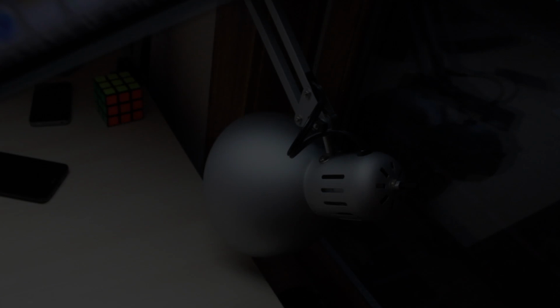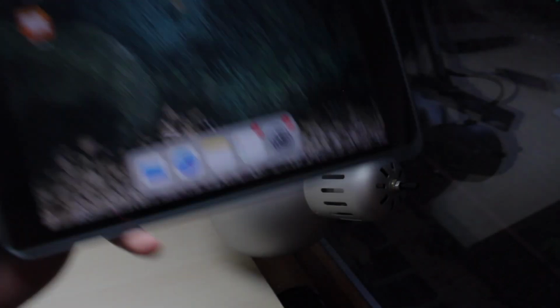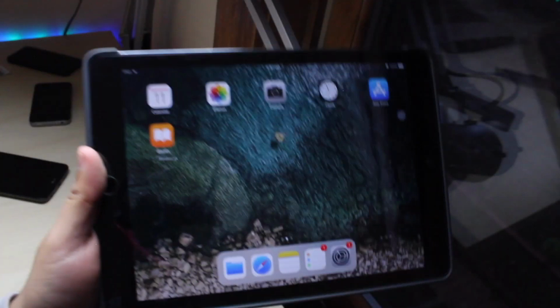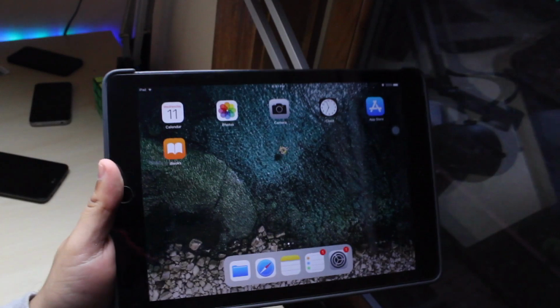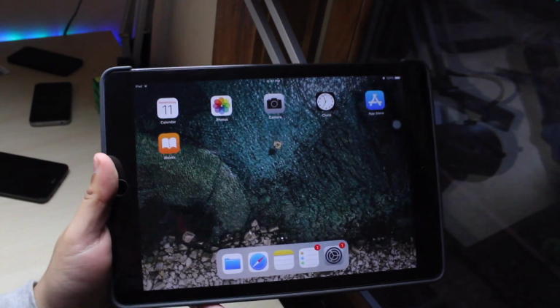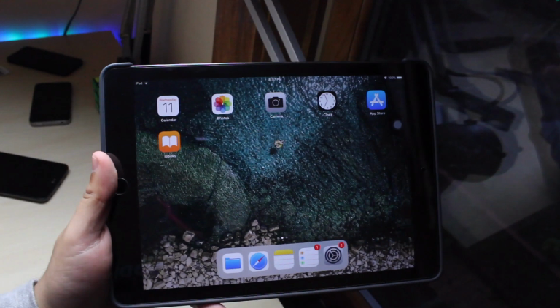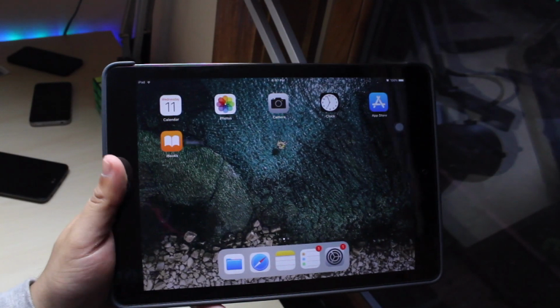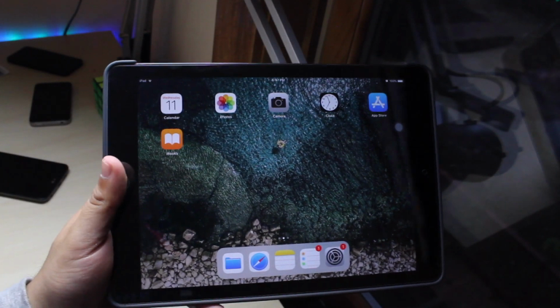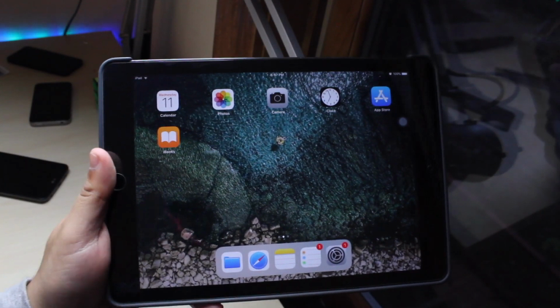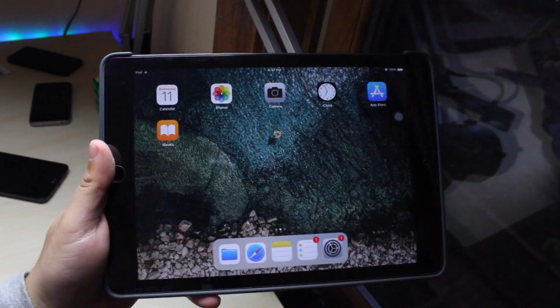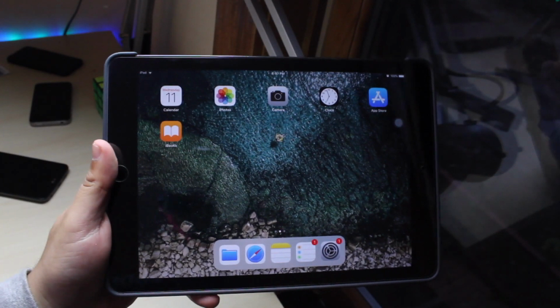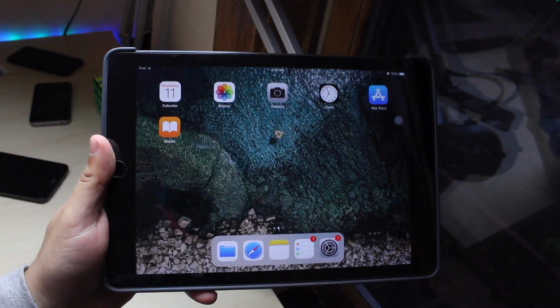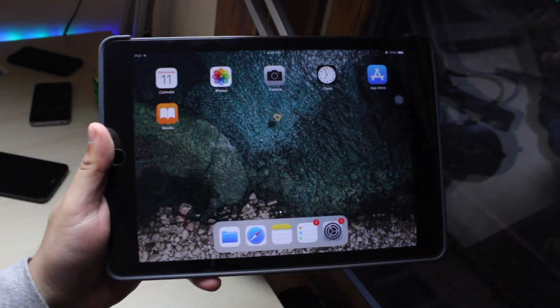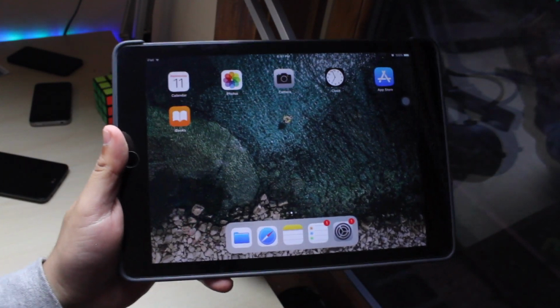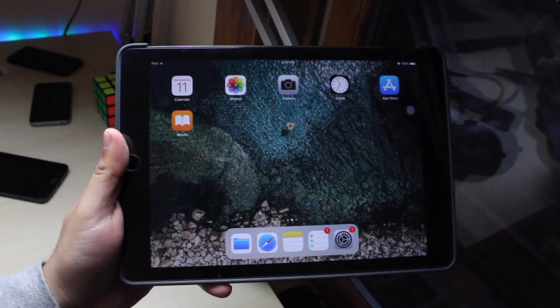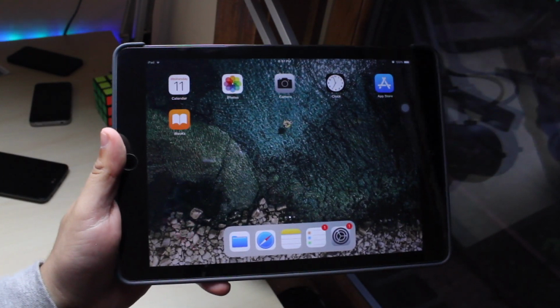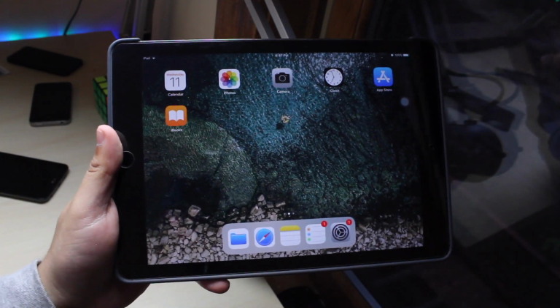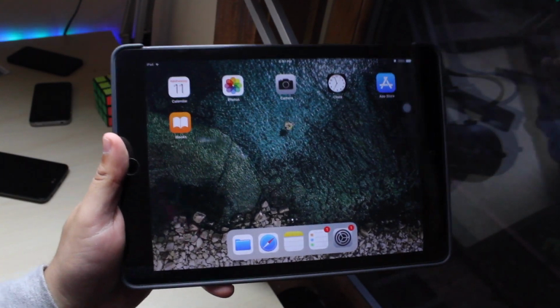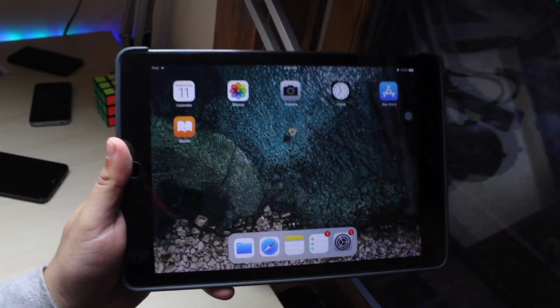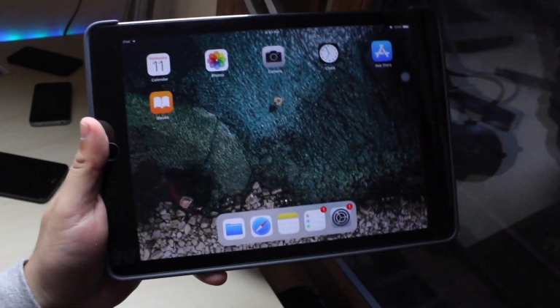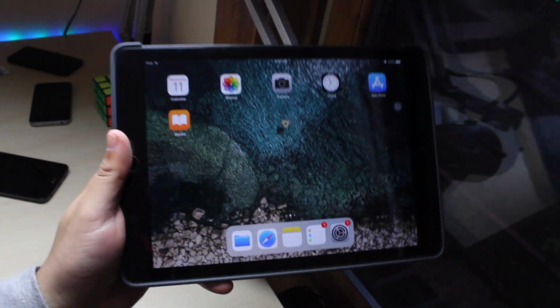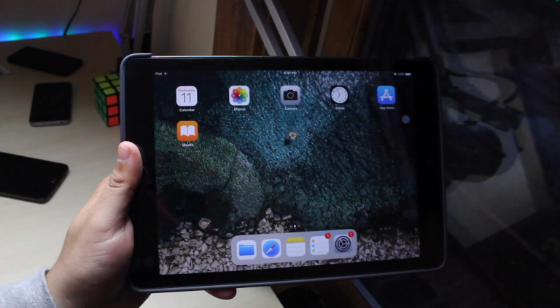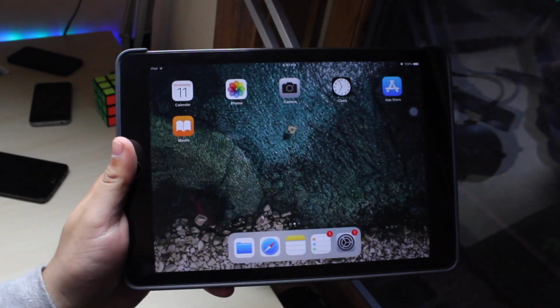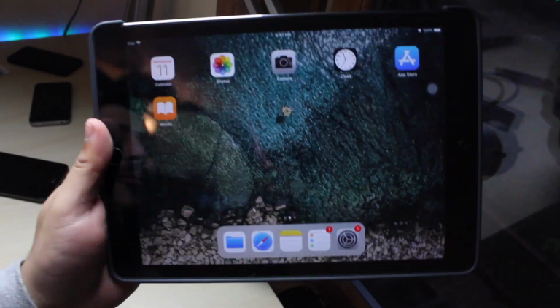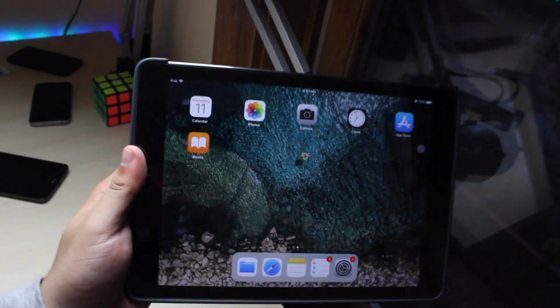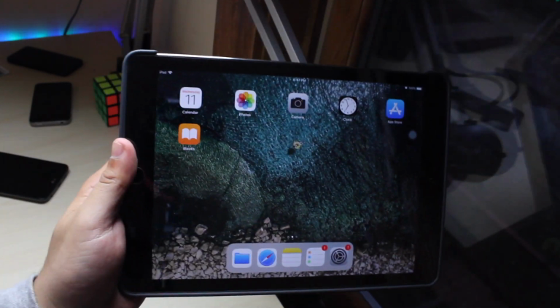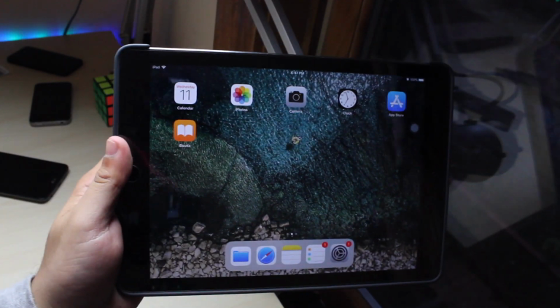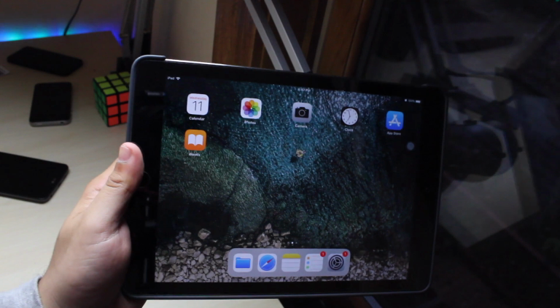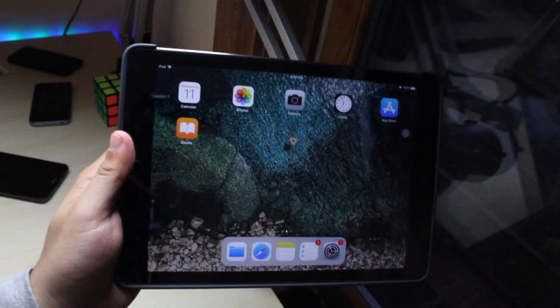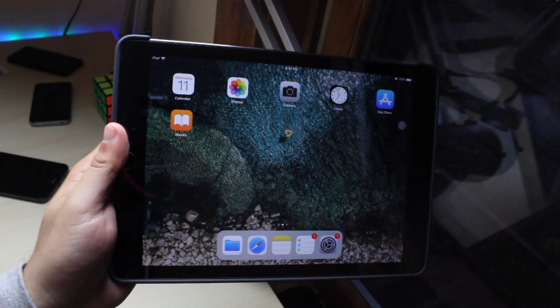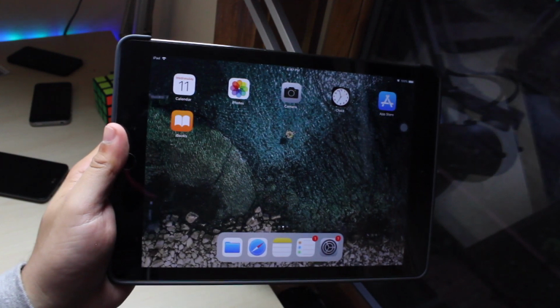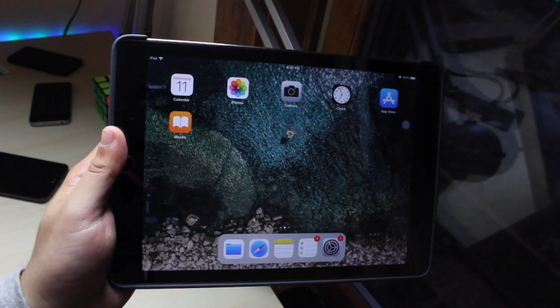Hey, what's up everybody? I installed iOS 11.0.3 on my iPad. We're gonna take a really quick look at it.